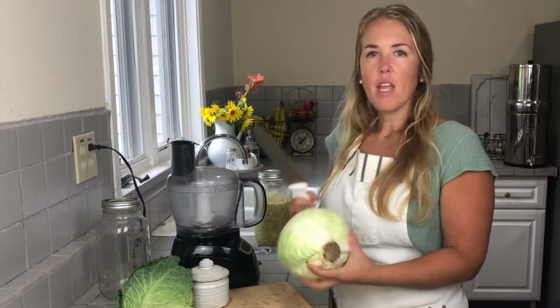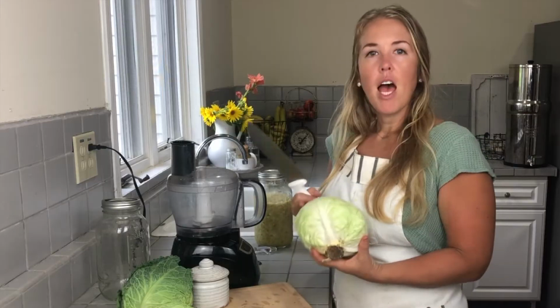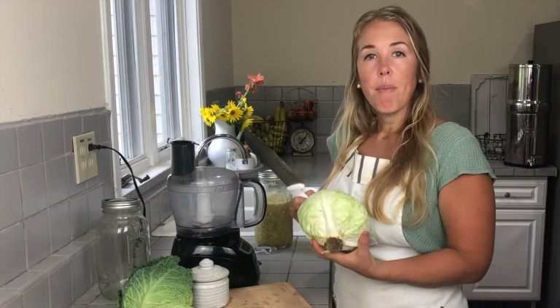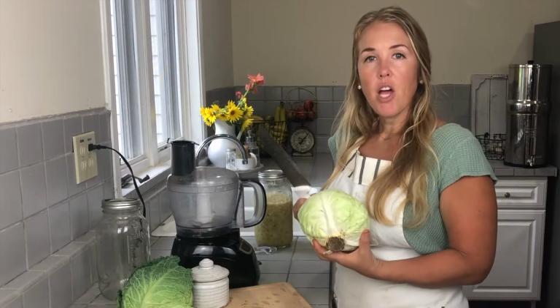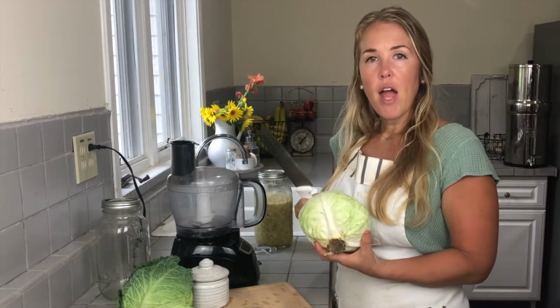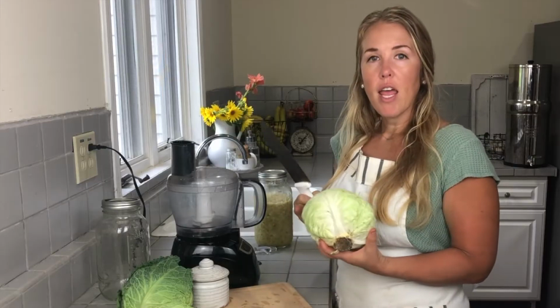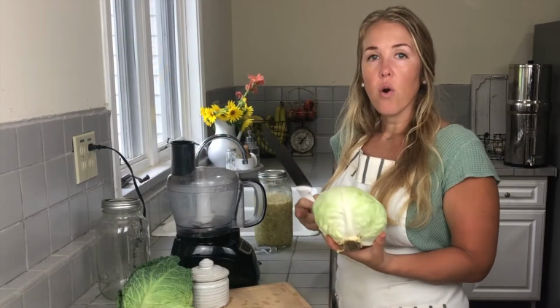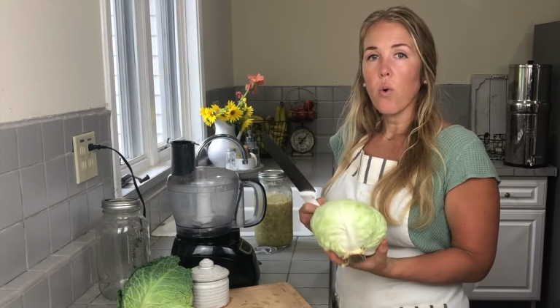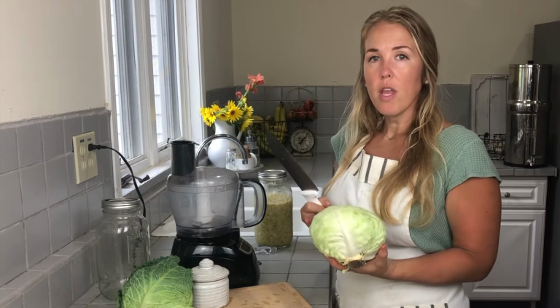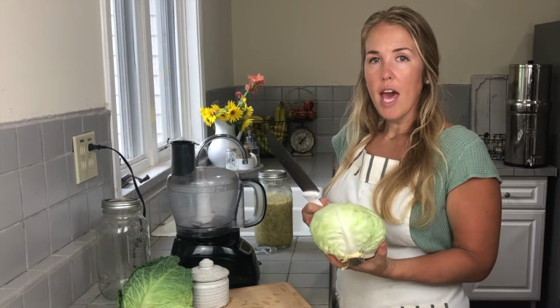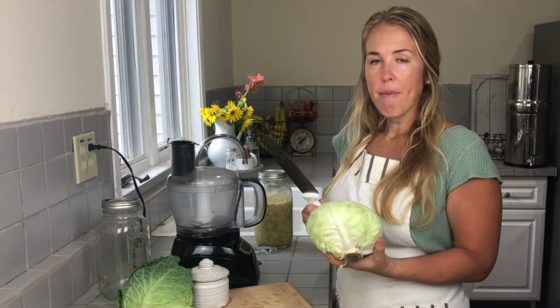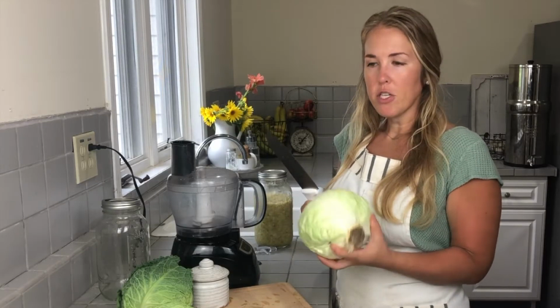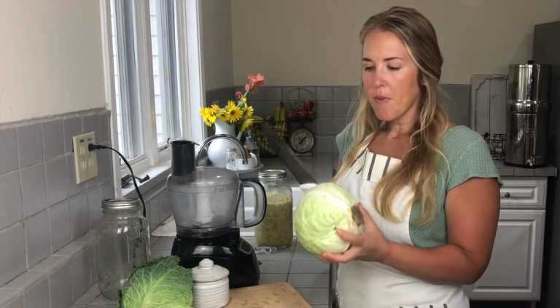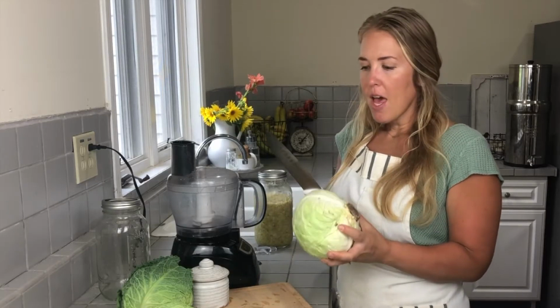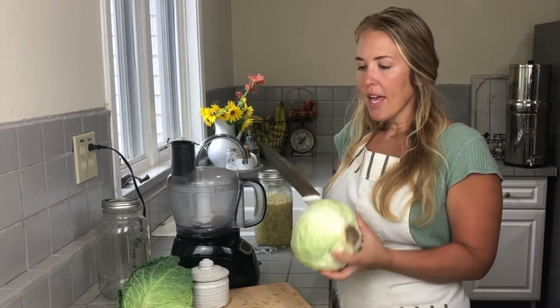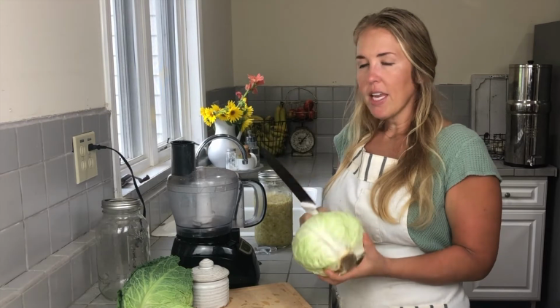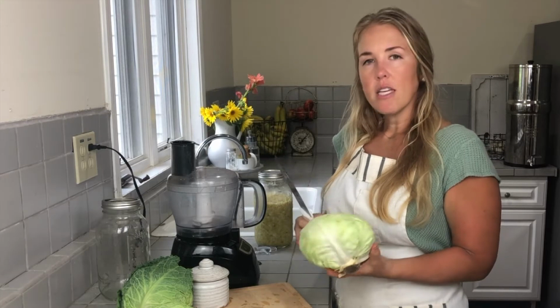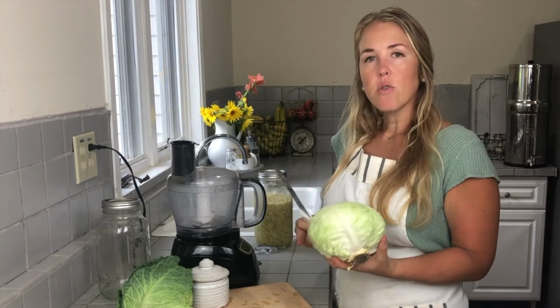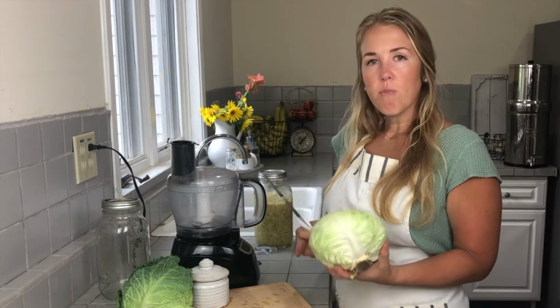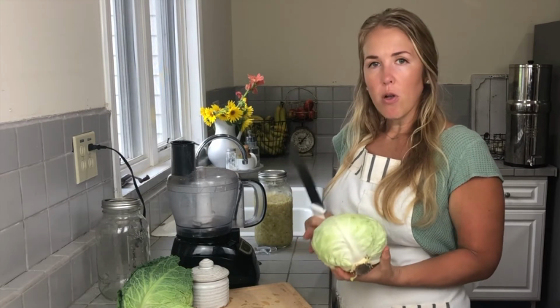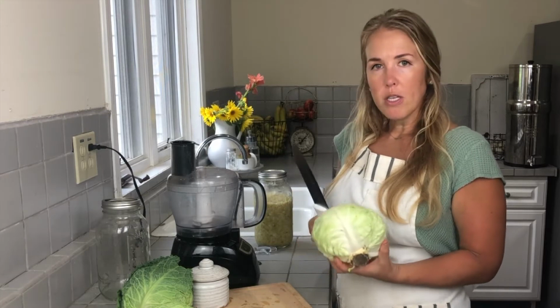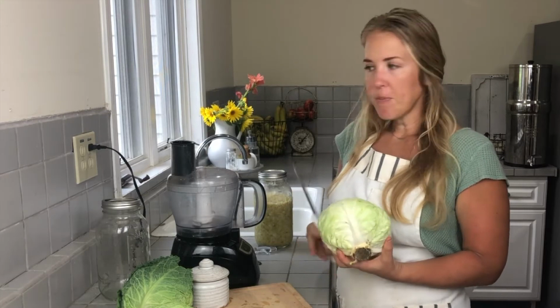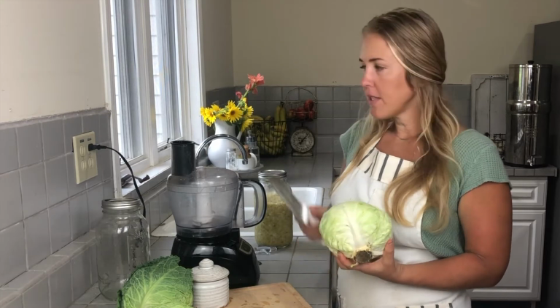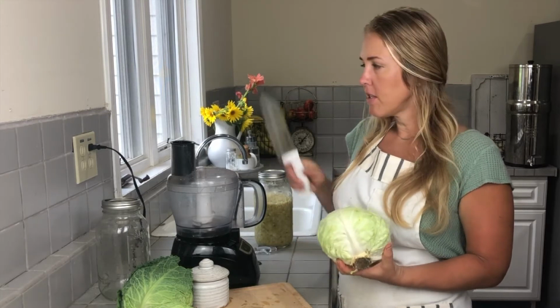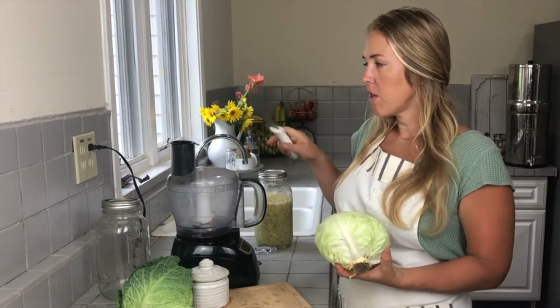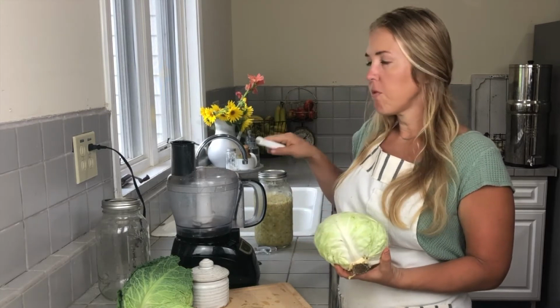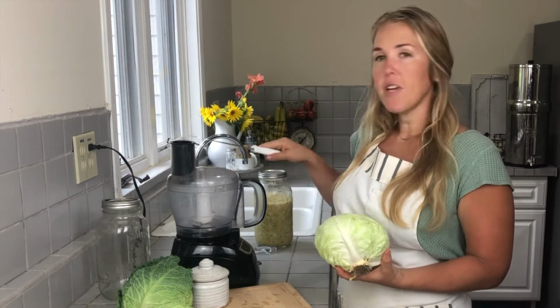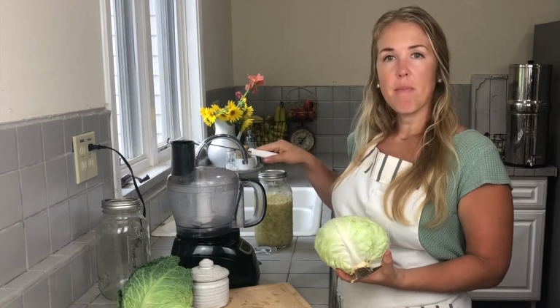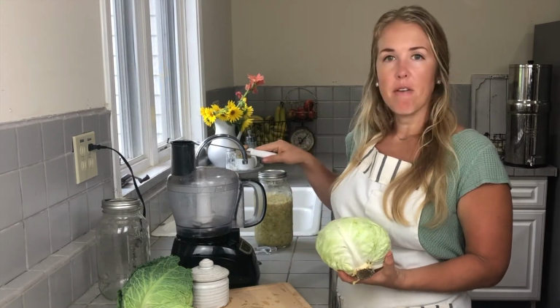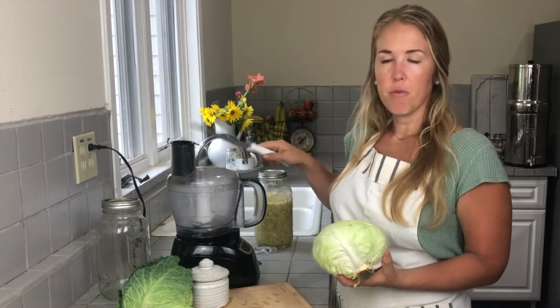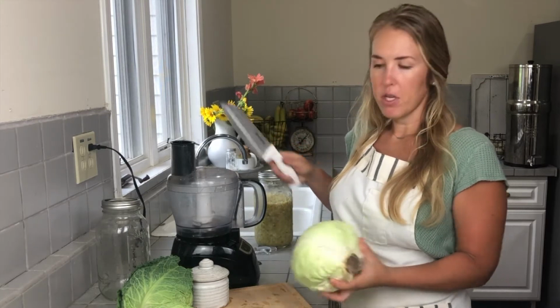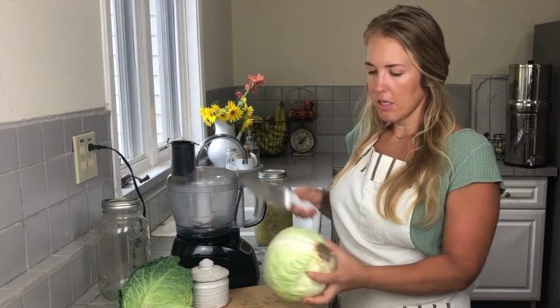I'm going to go ahead and core the cabbage and get it into smaller-sized pieces so that it will fit in my food processor.